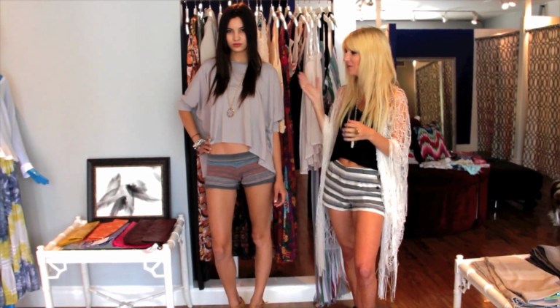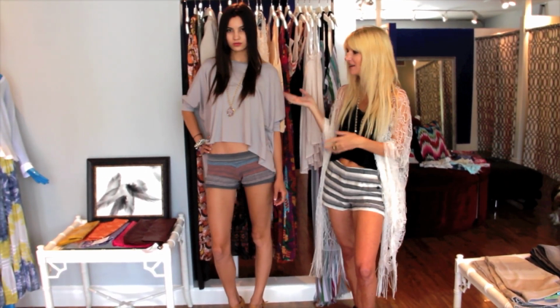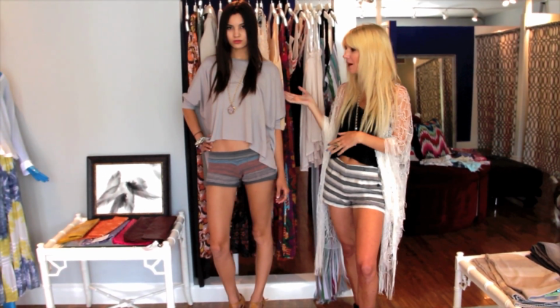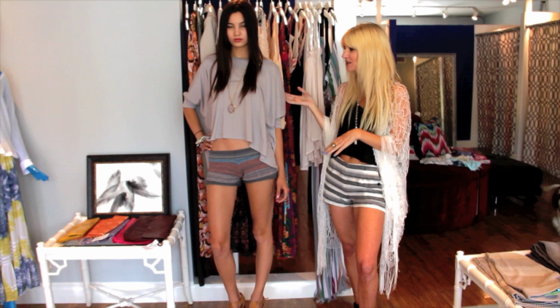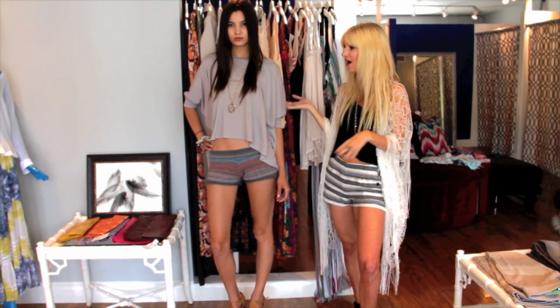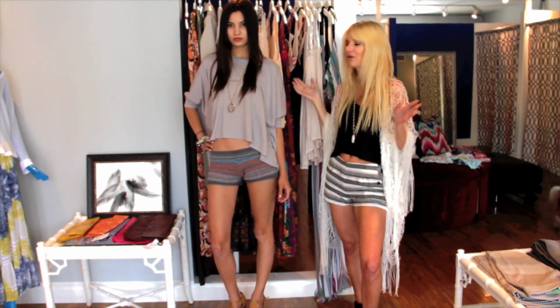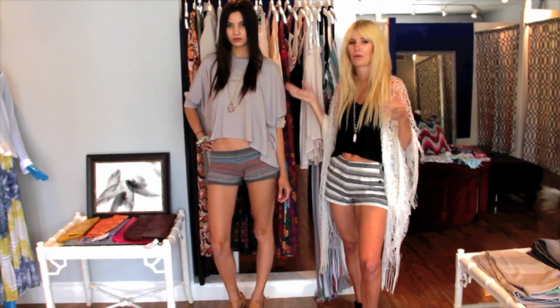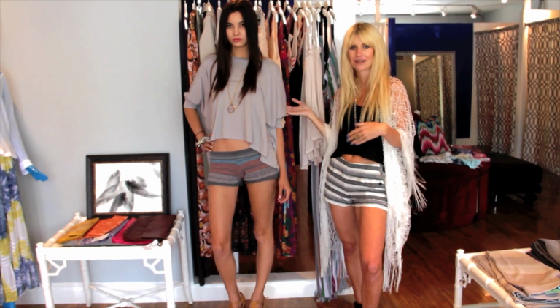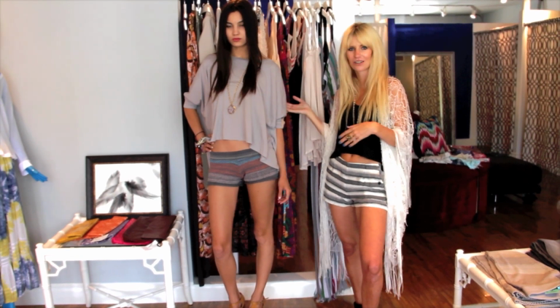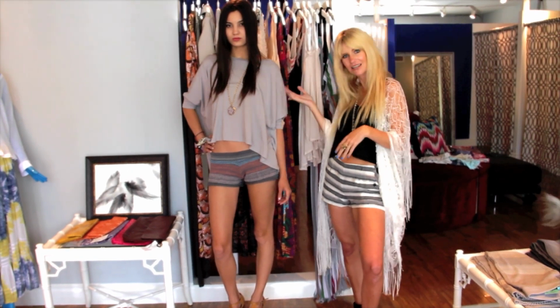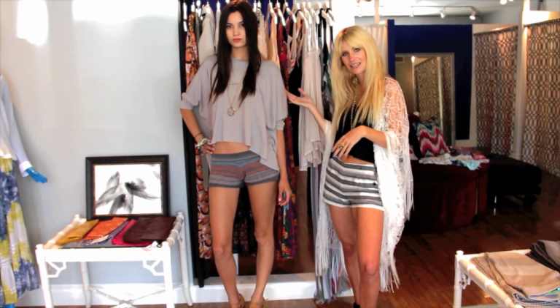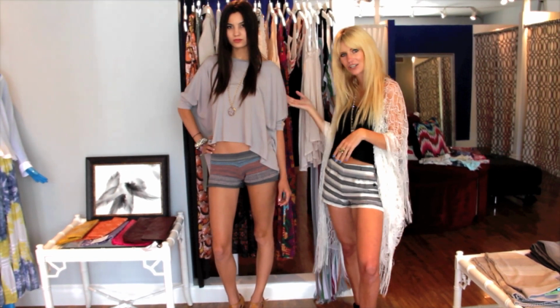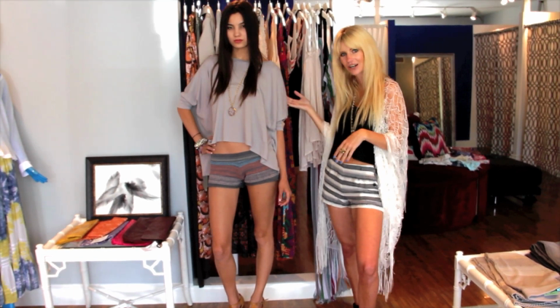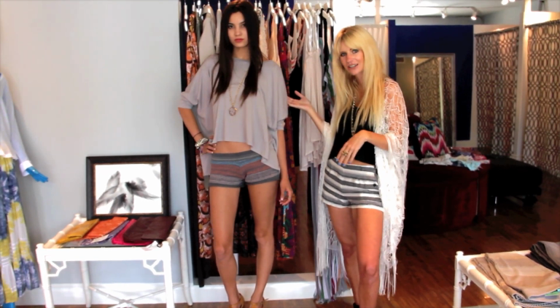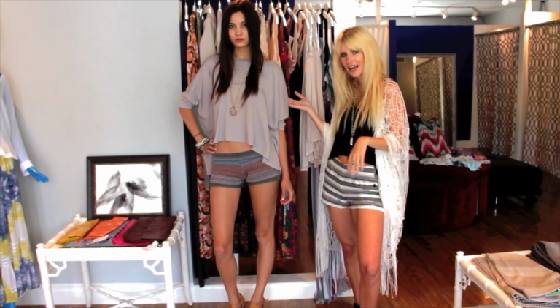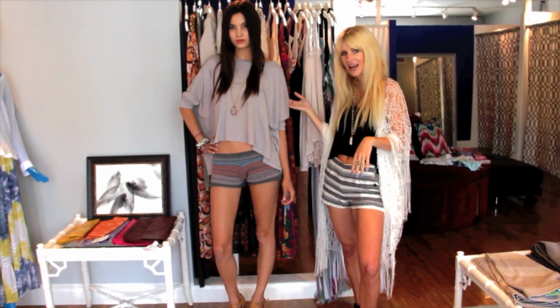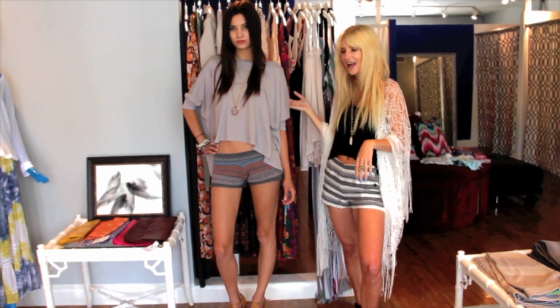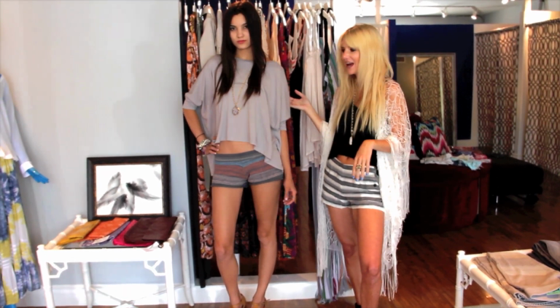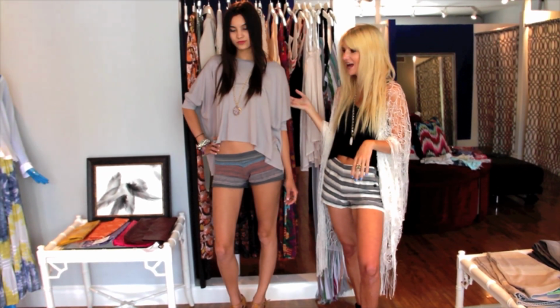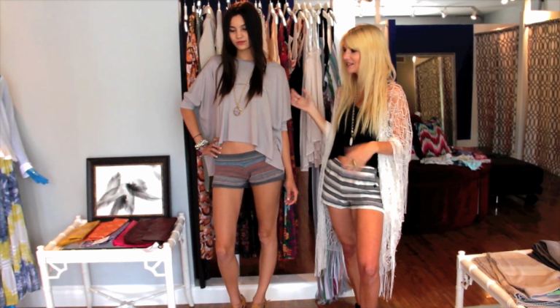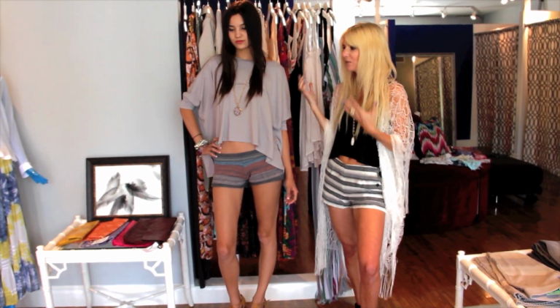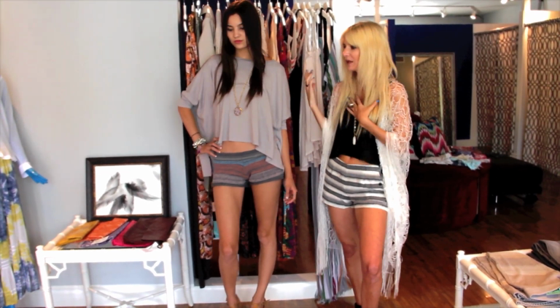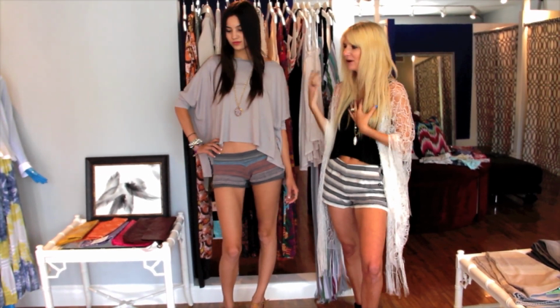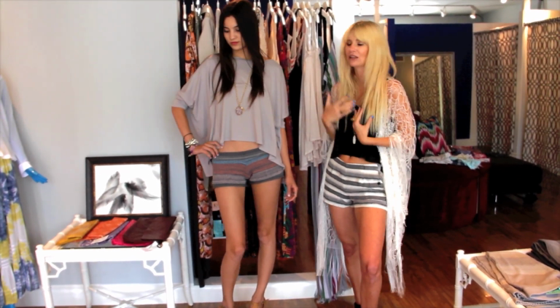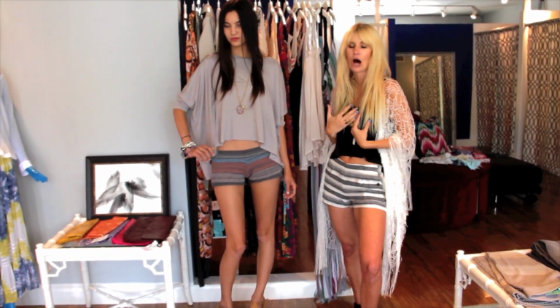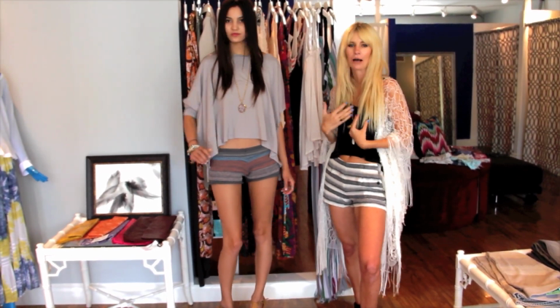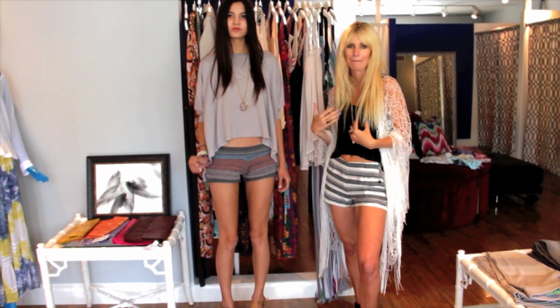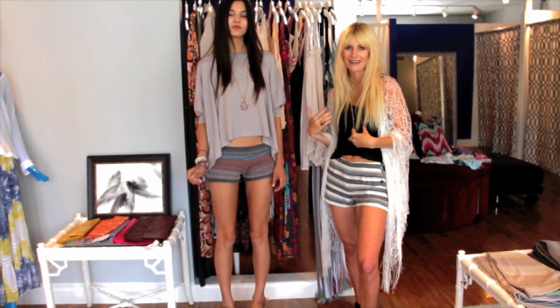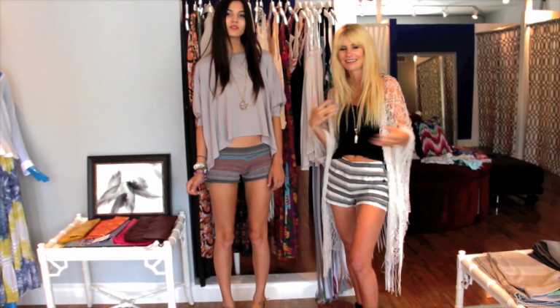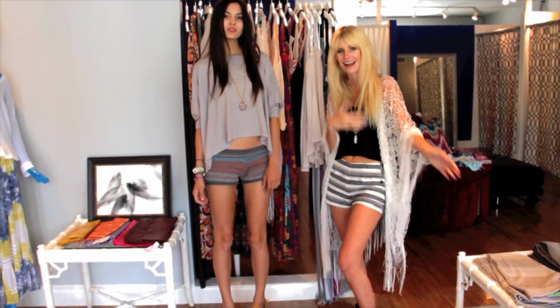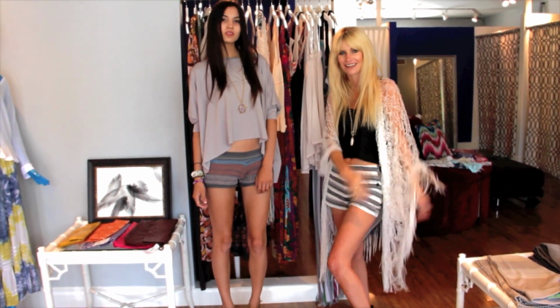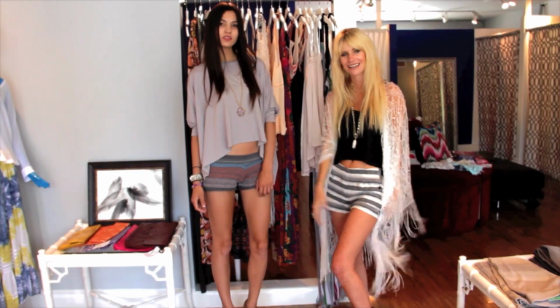We topped it off with a Westerly TV t-shirt and a really pretty long pendant necklace.